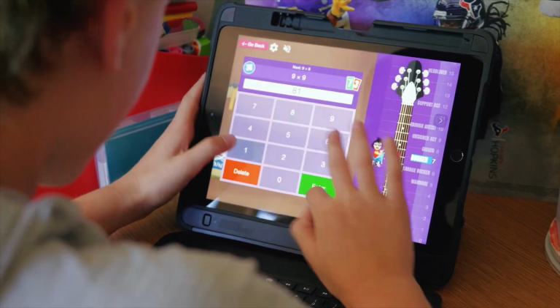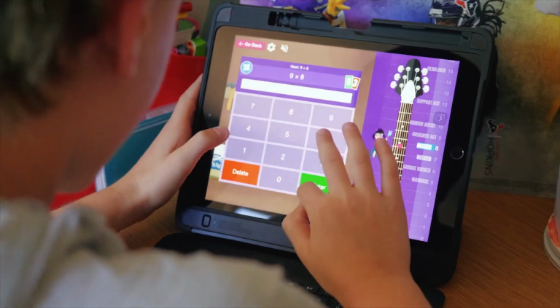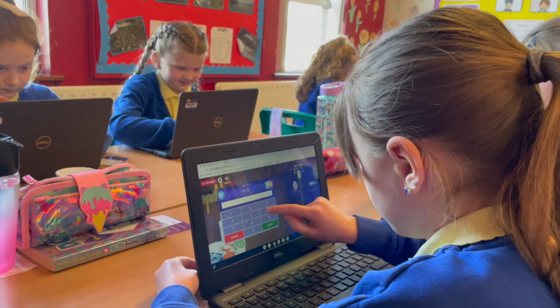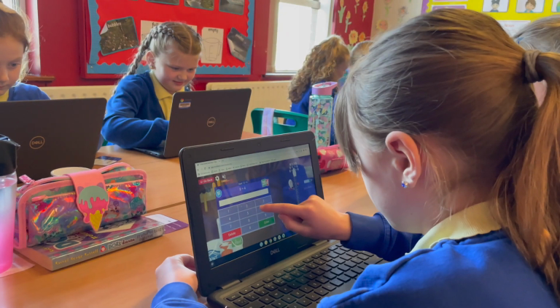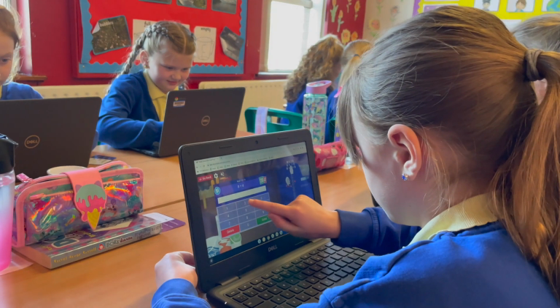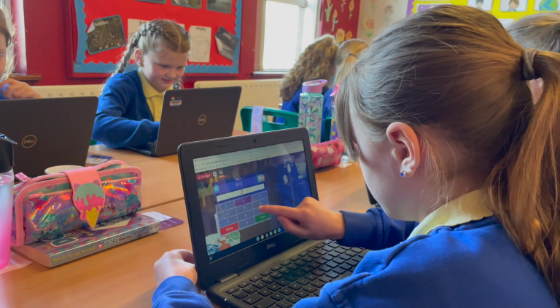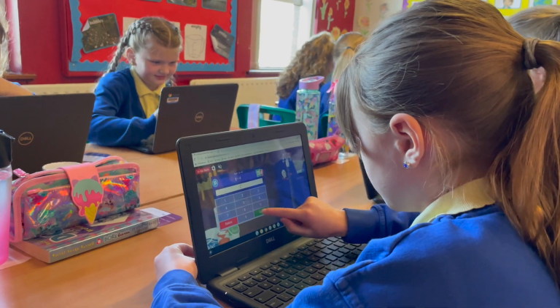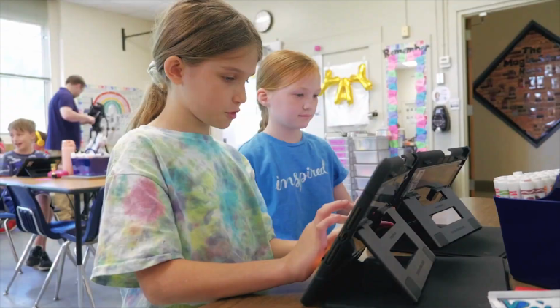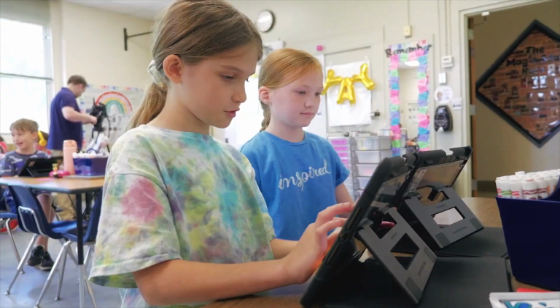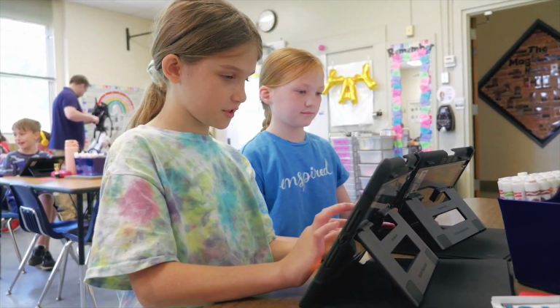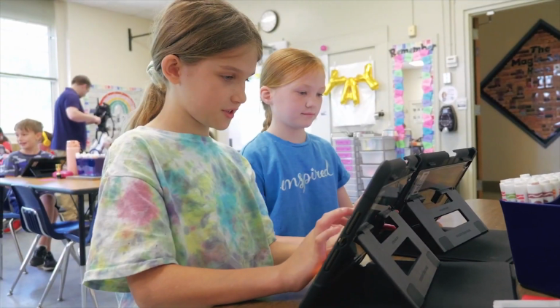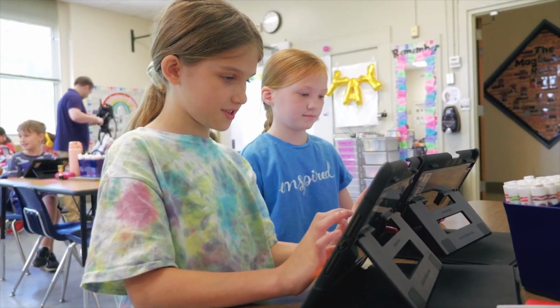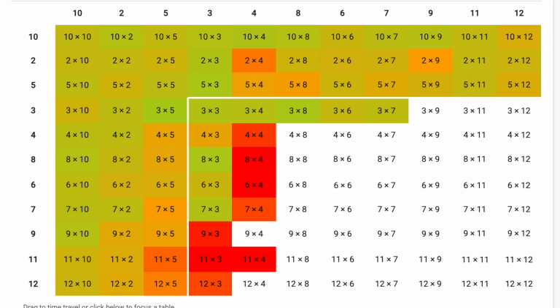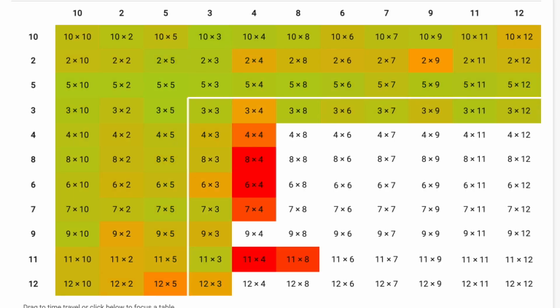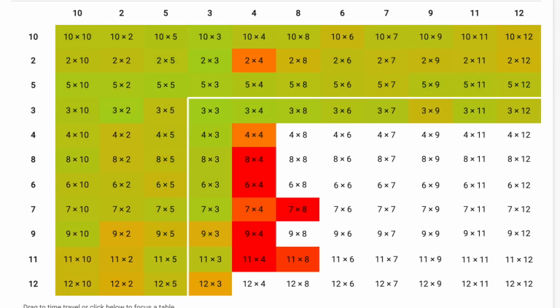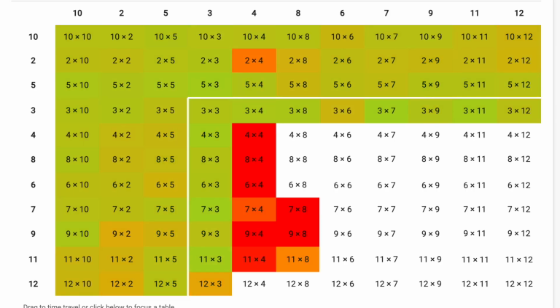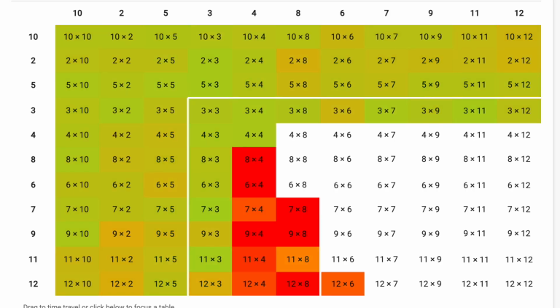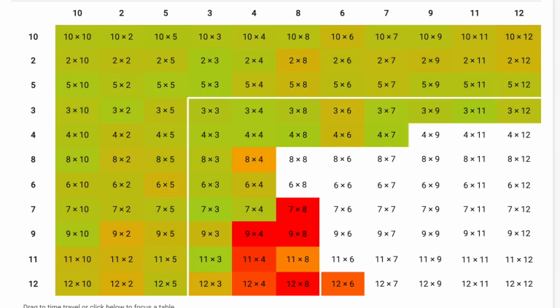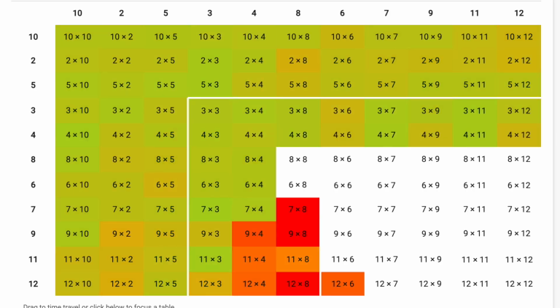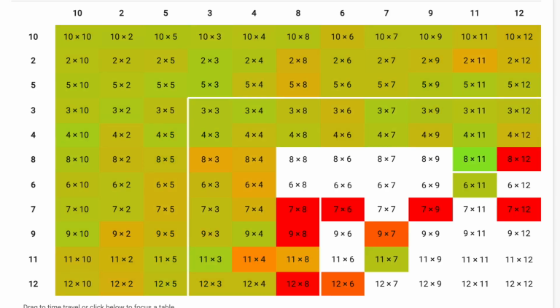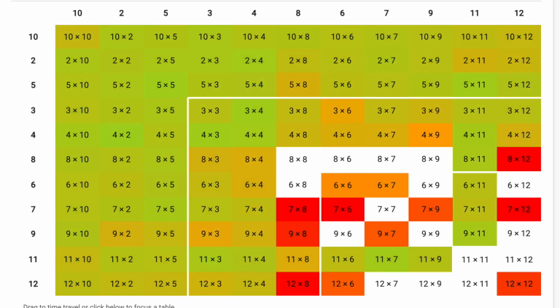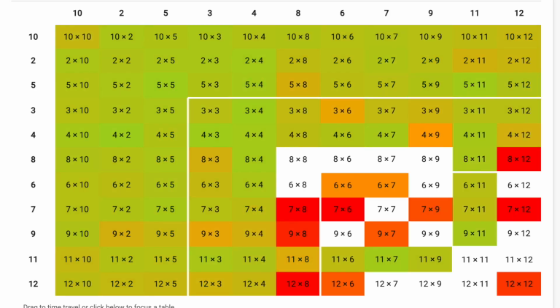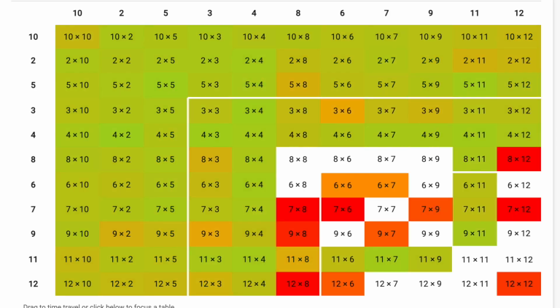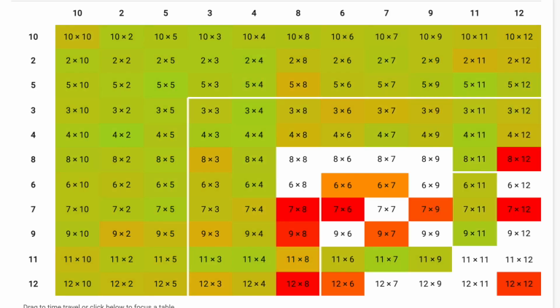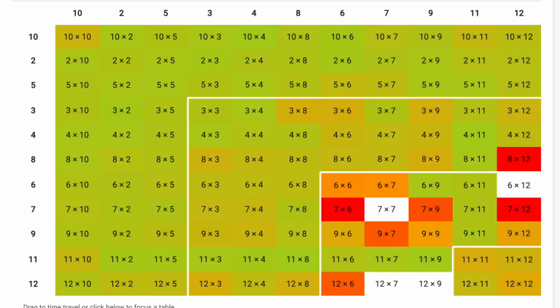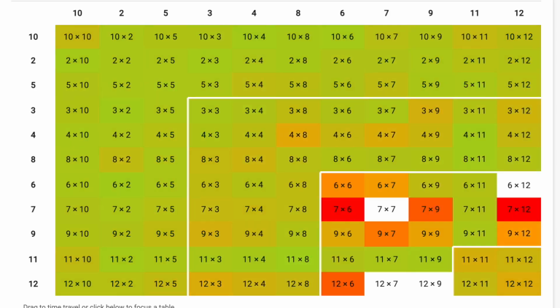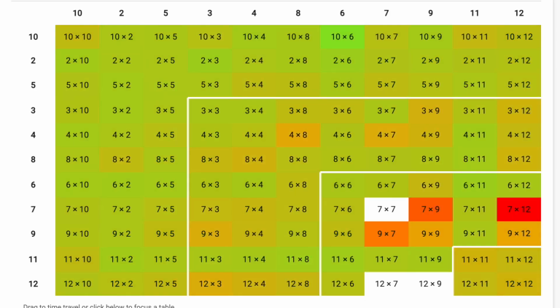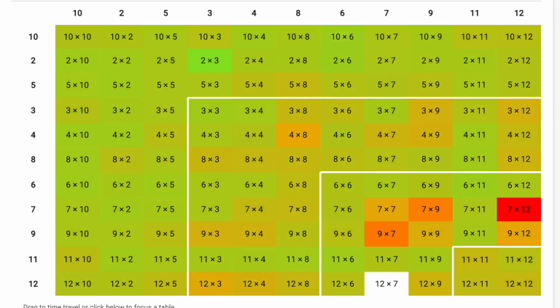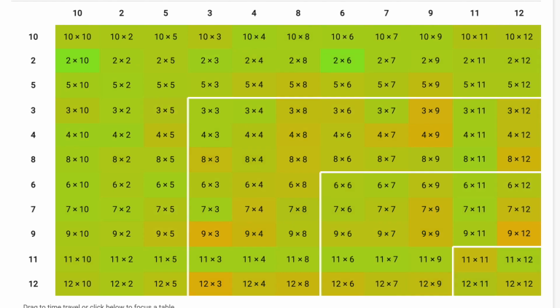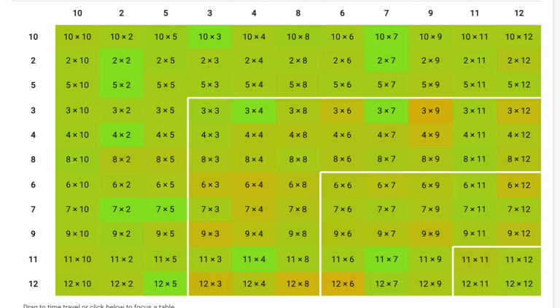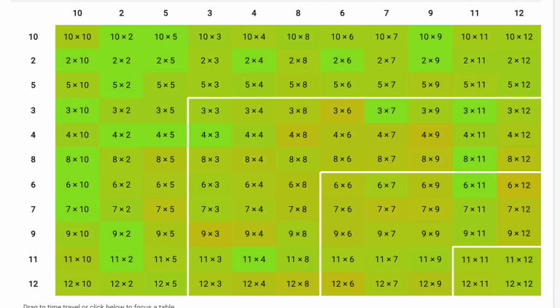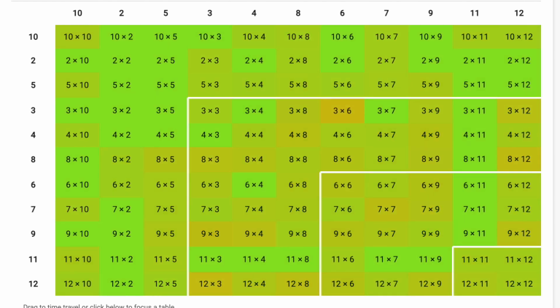TTRS takes a little and often approach to learning tables. Our data shows that just three minutes a day makes a huge difference in securing the Times Tables.